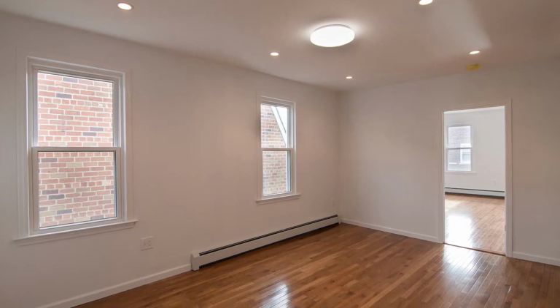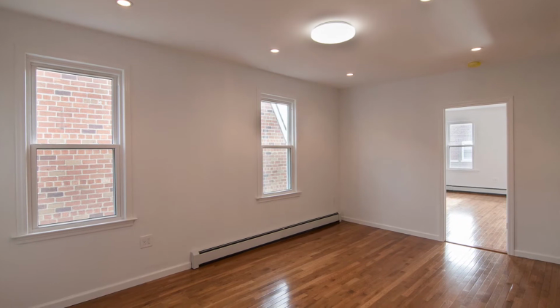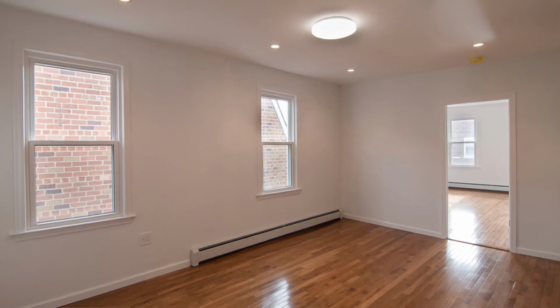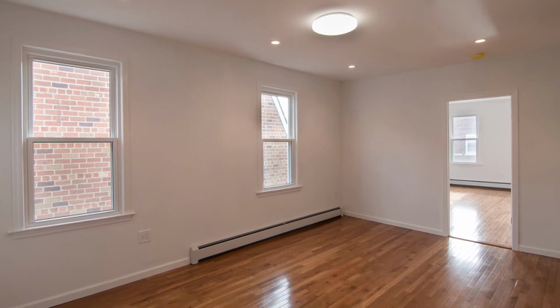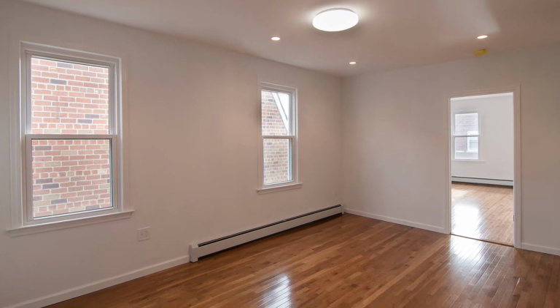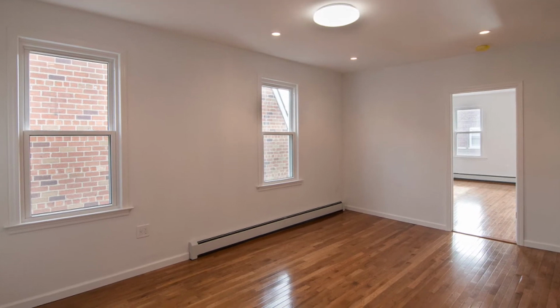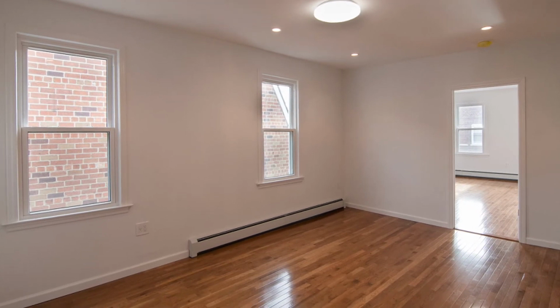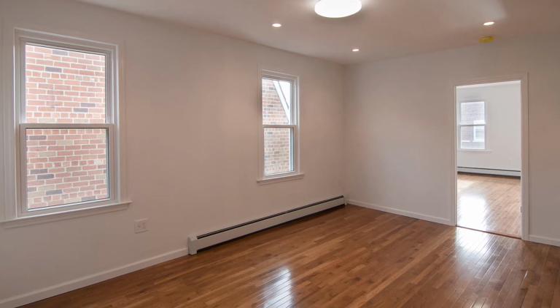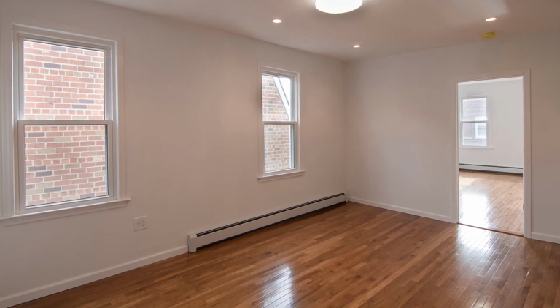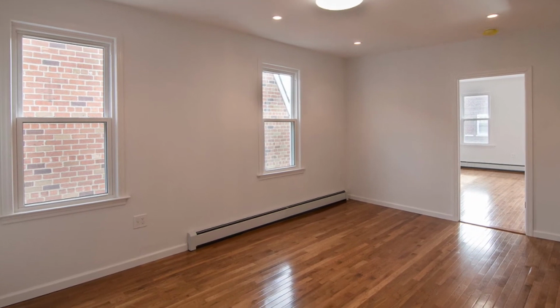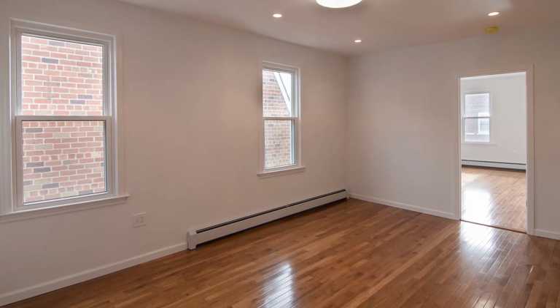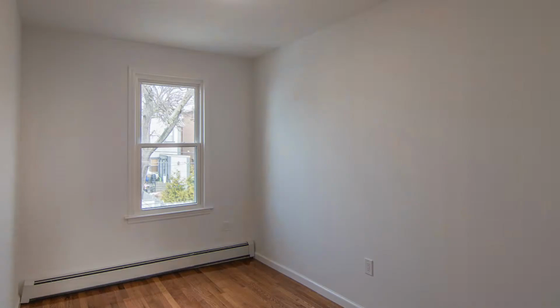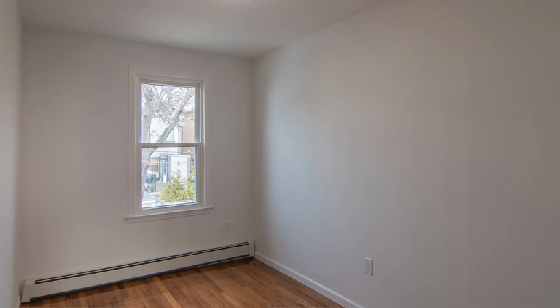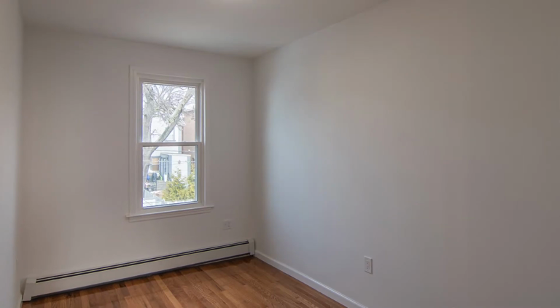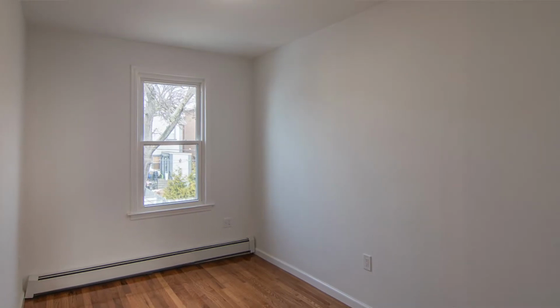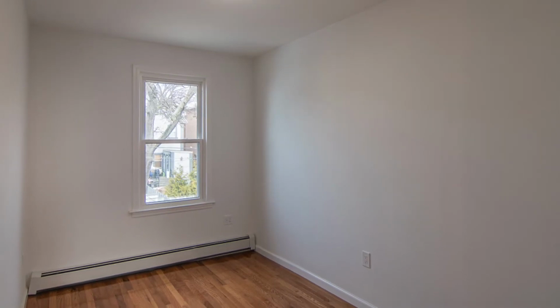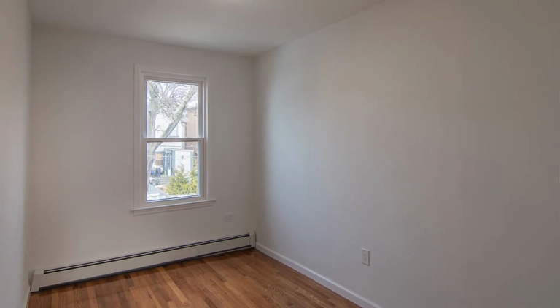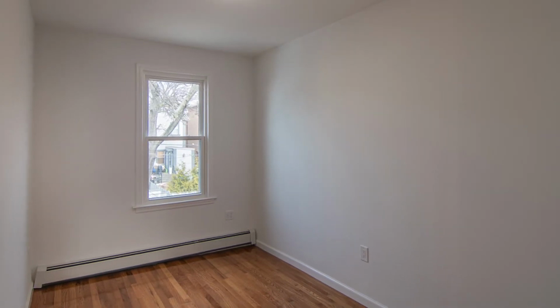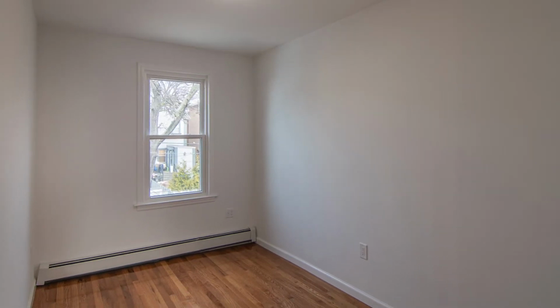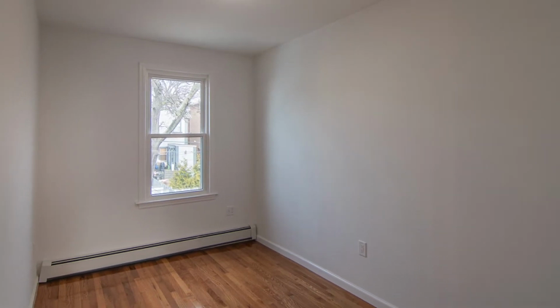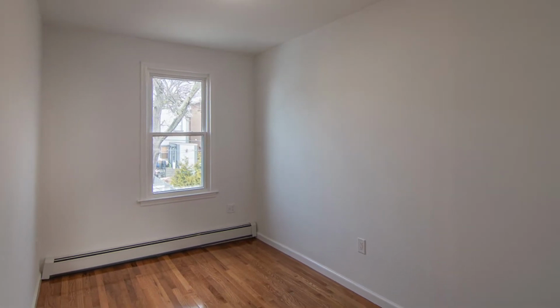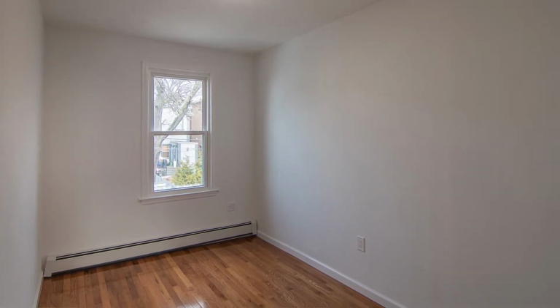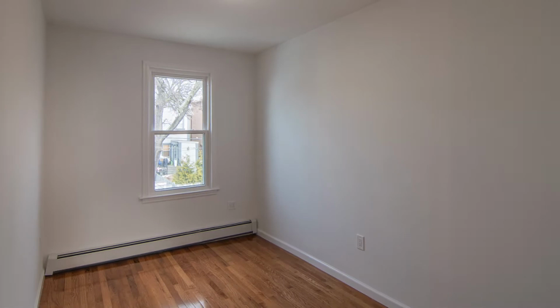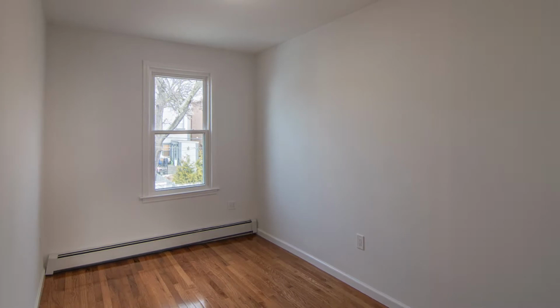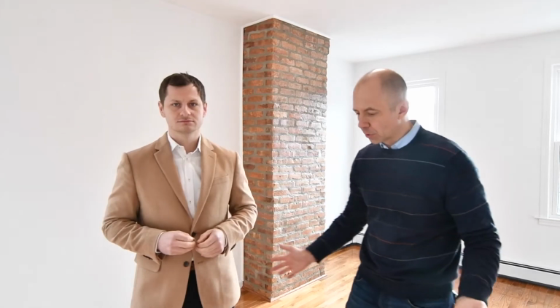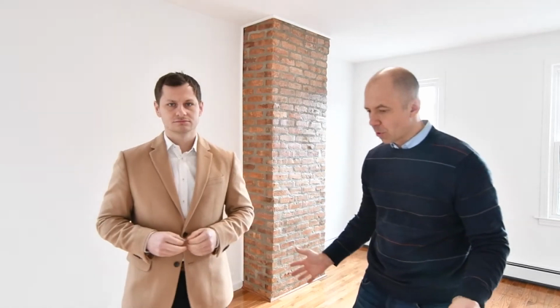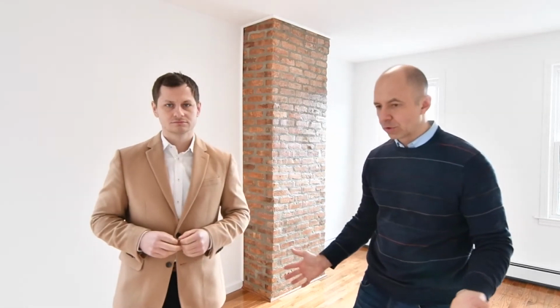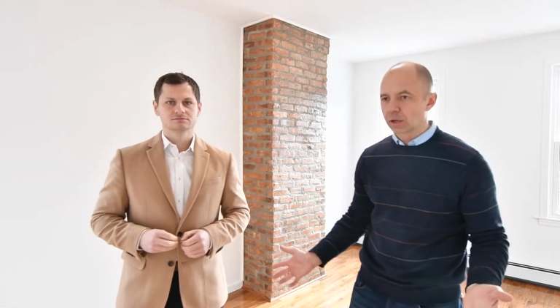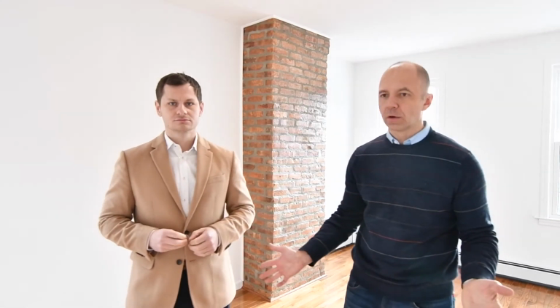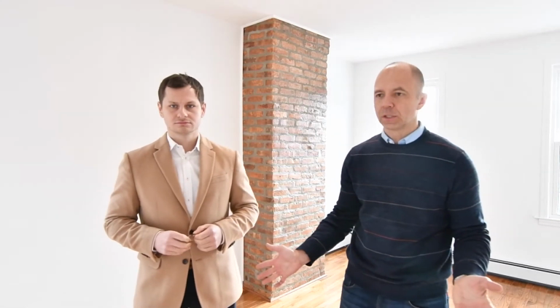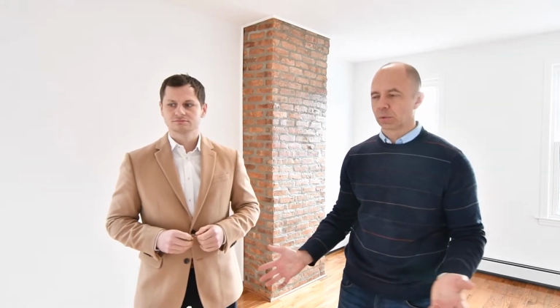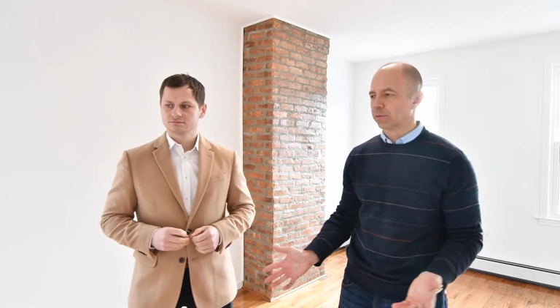The living room is also very spacious, the second bedroom is a good size as well, and there are lovely hardwood floors throughout — you're gonna love these hardwood floors.